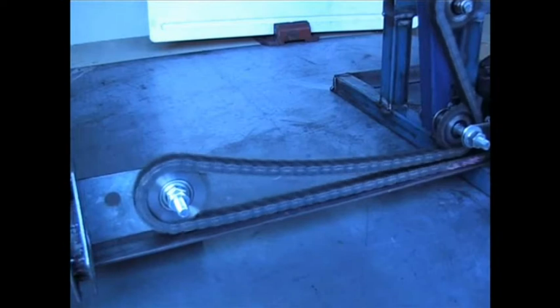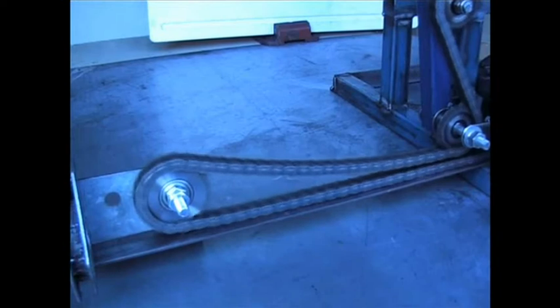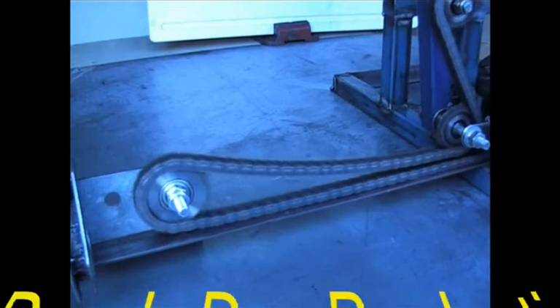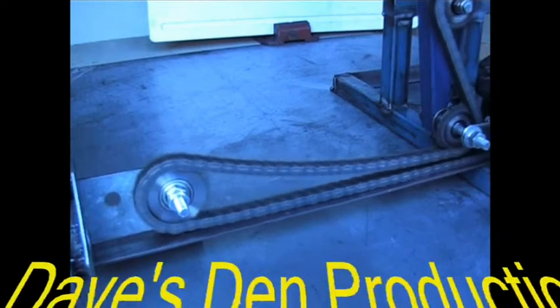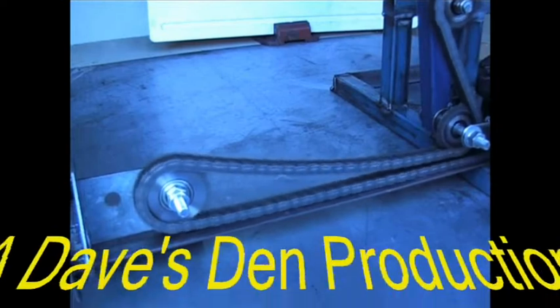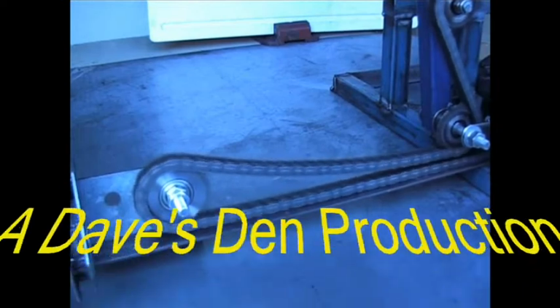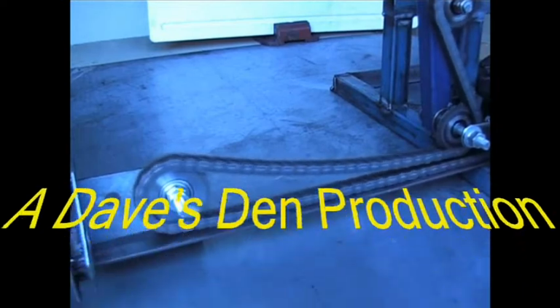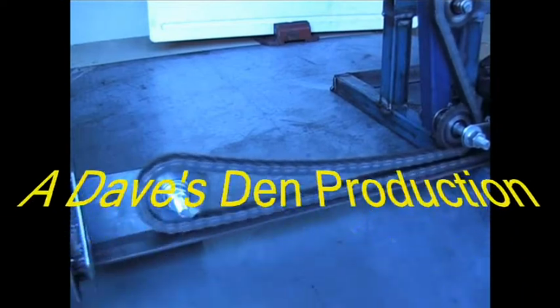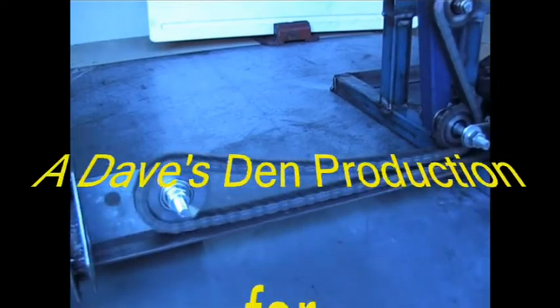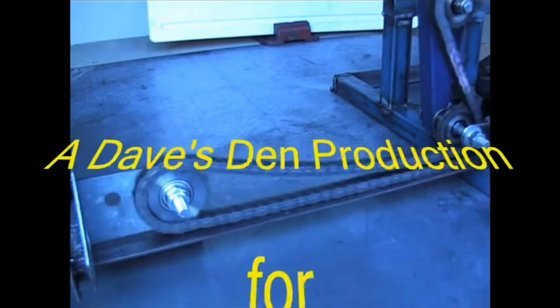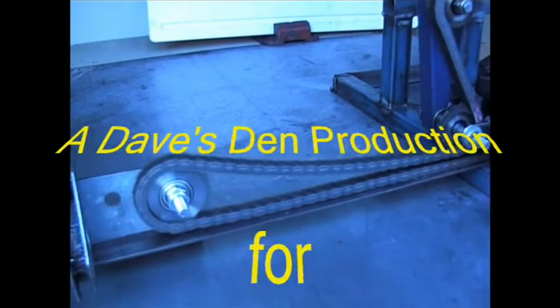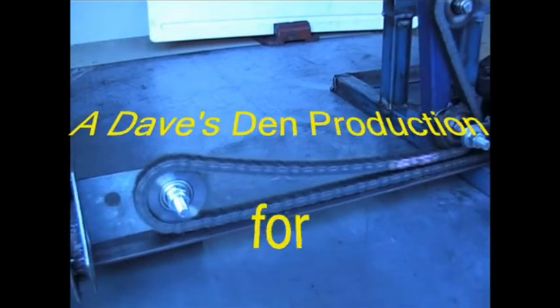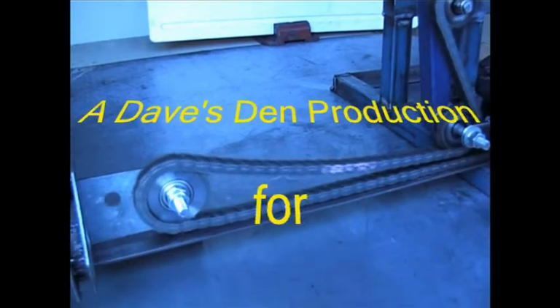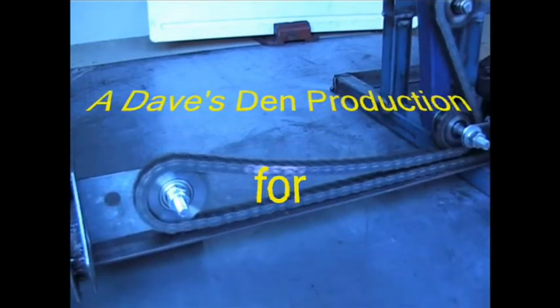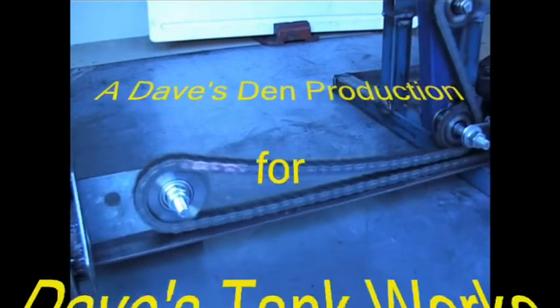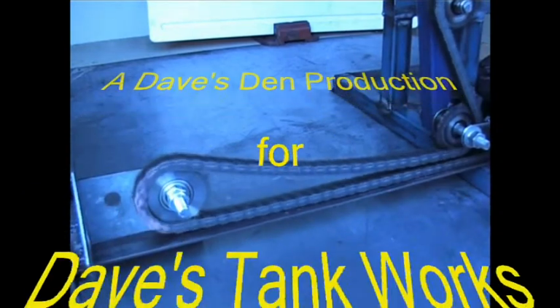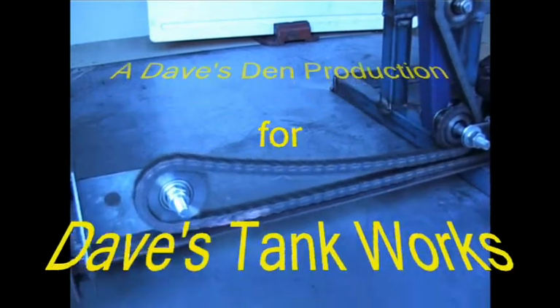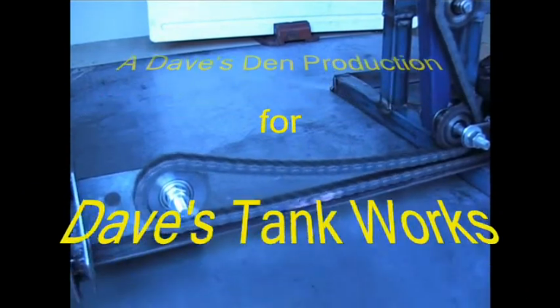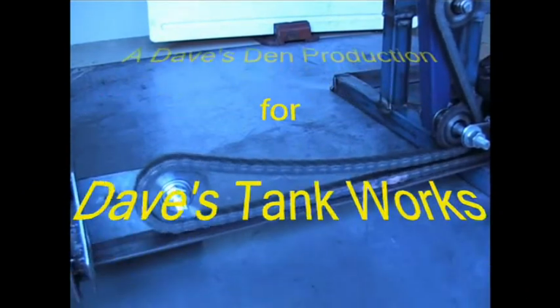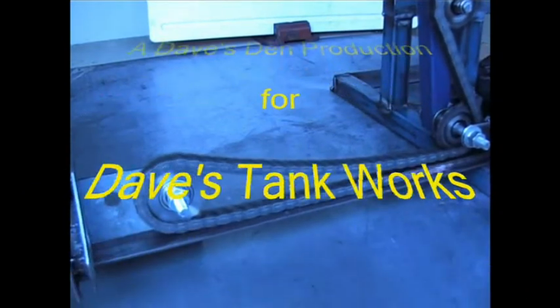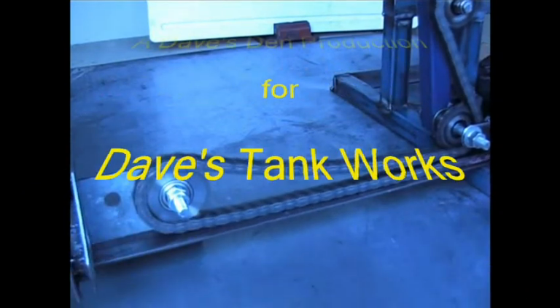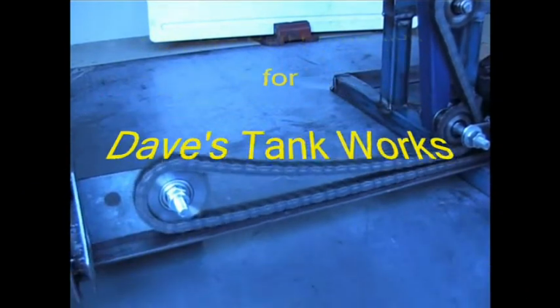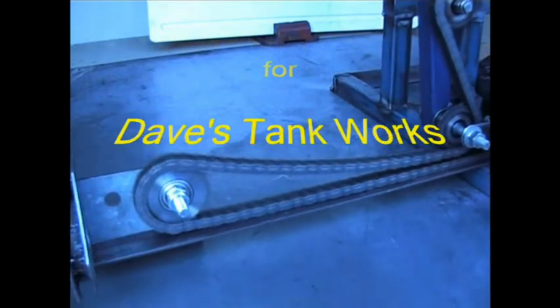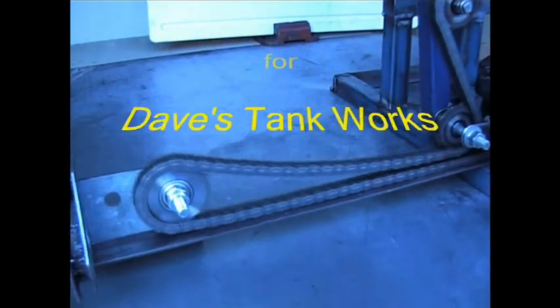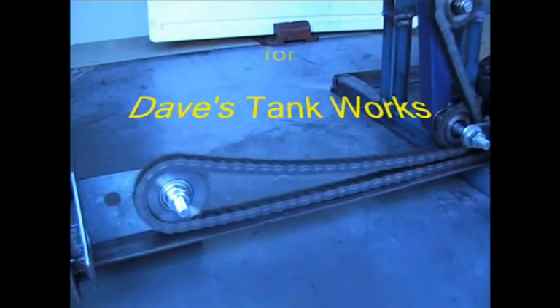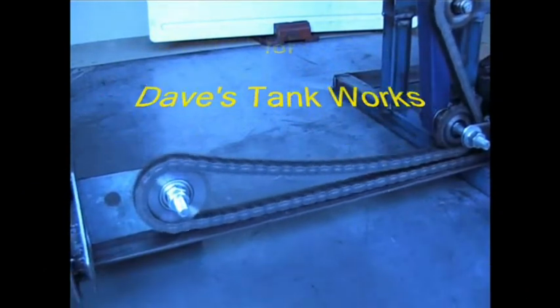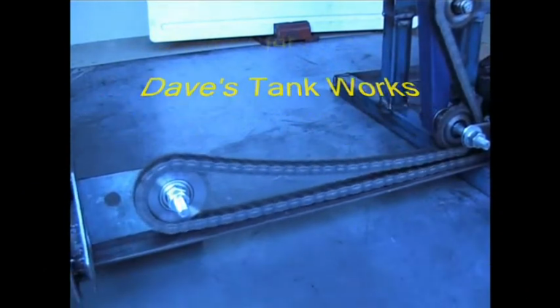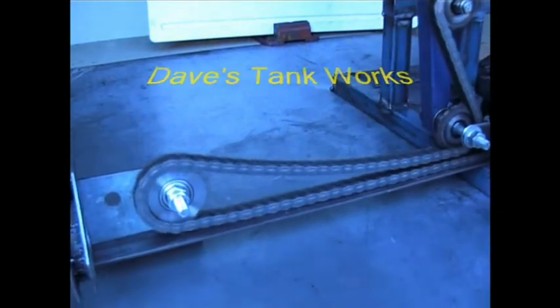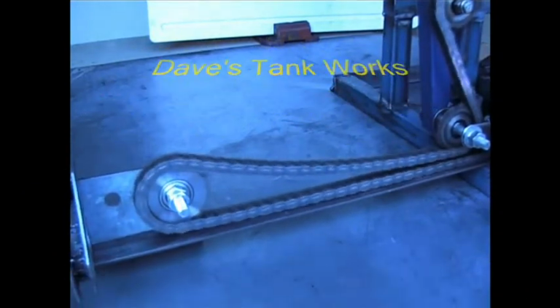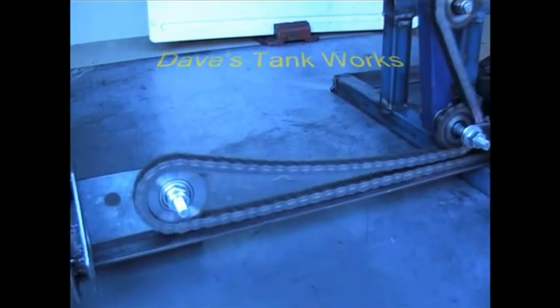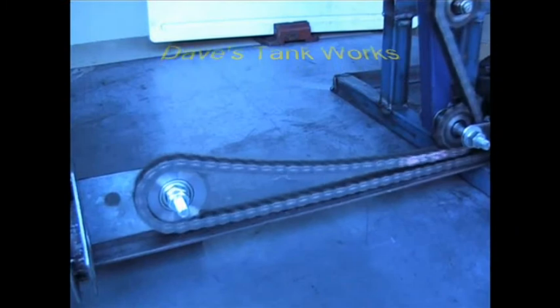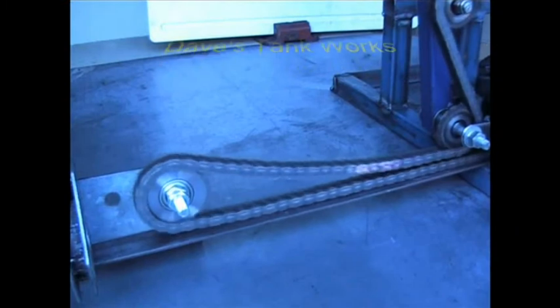So in the meantime lads, stay tuned, take care and have fun building your tanks.